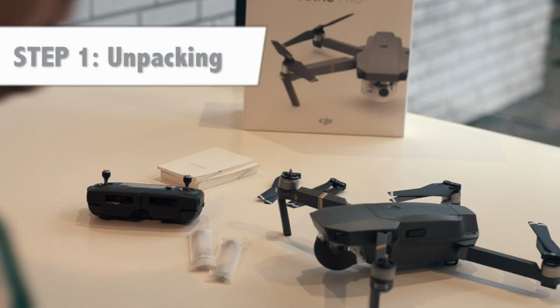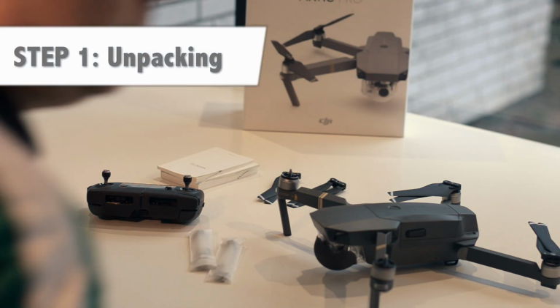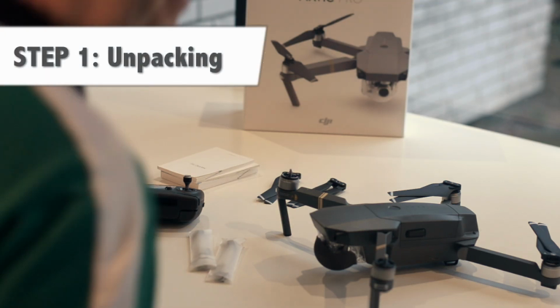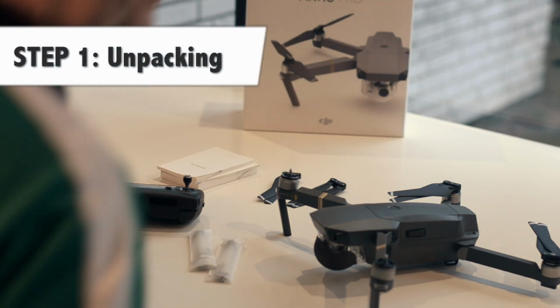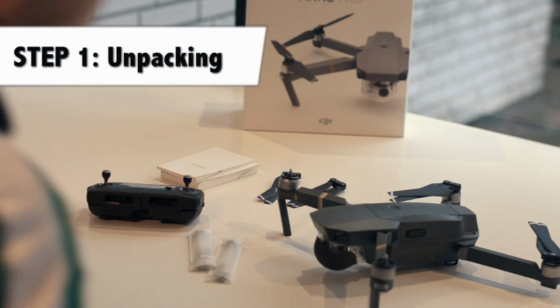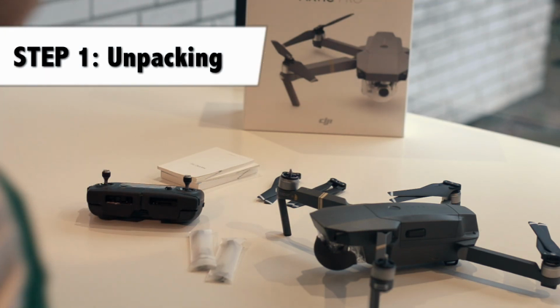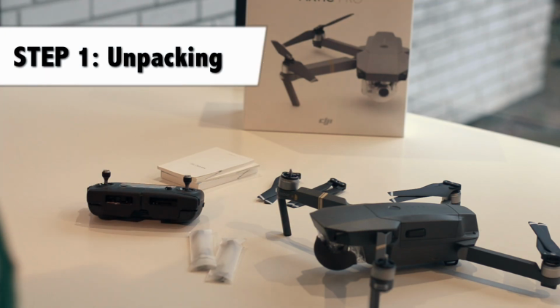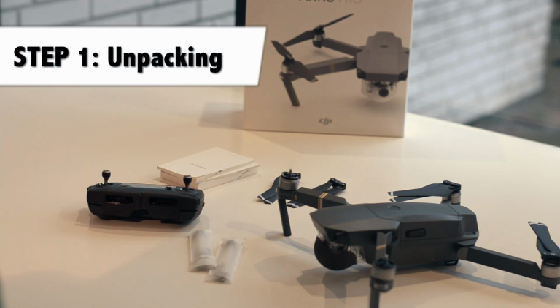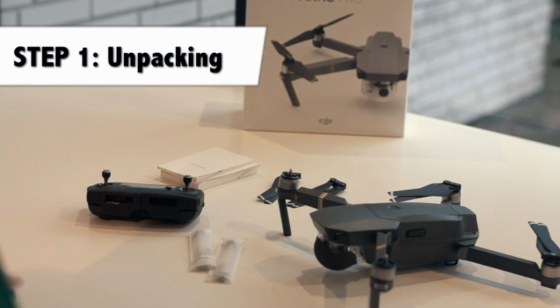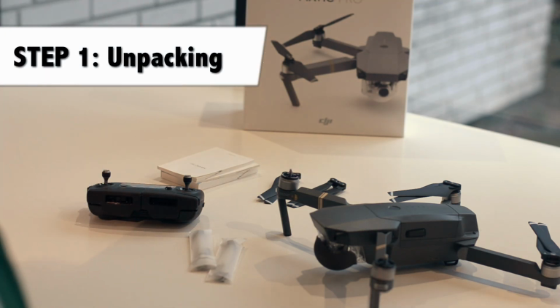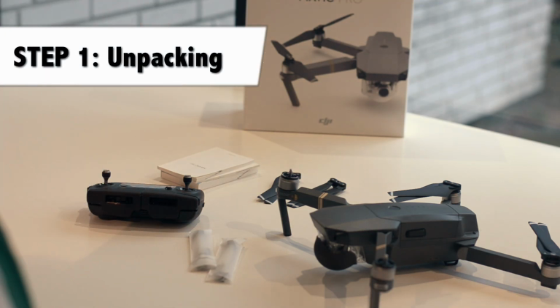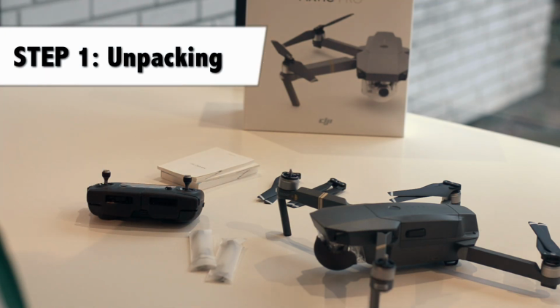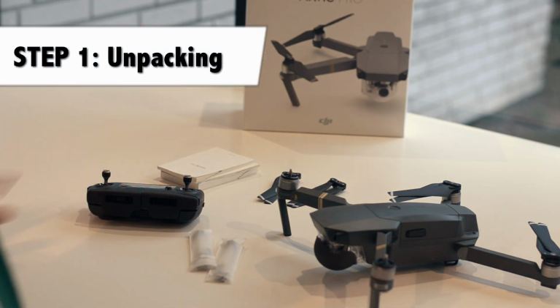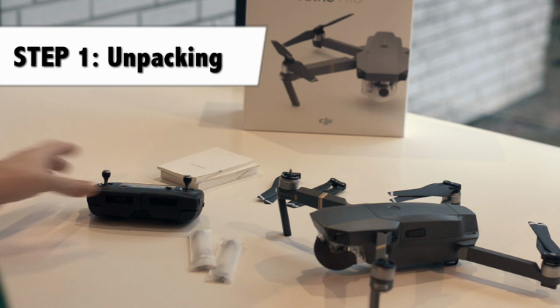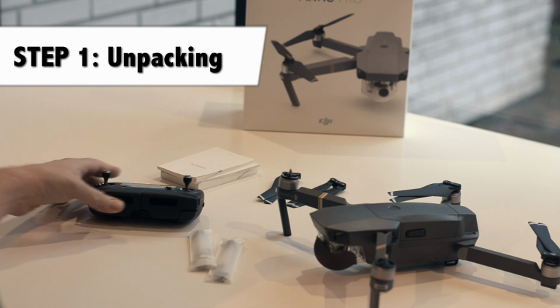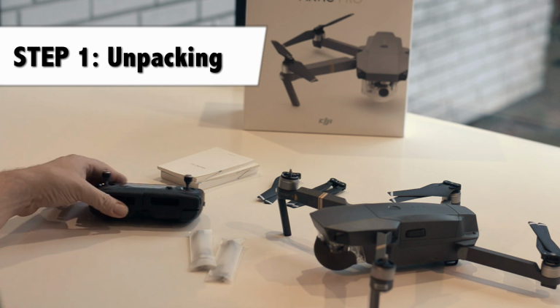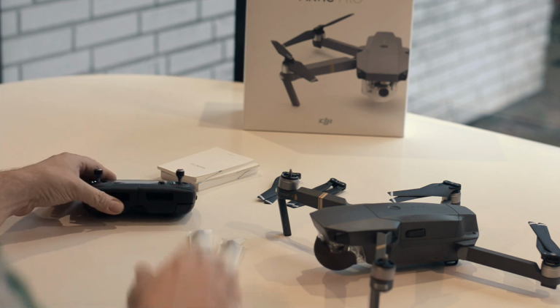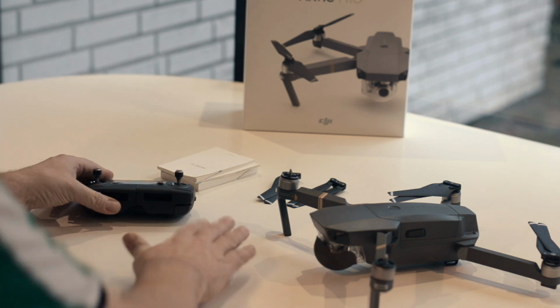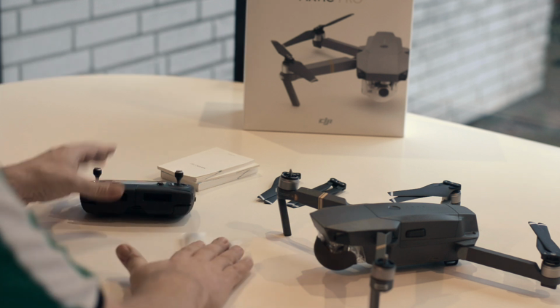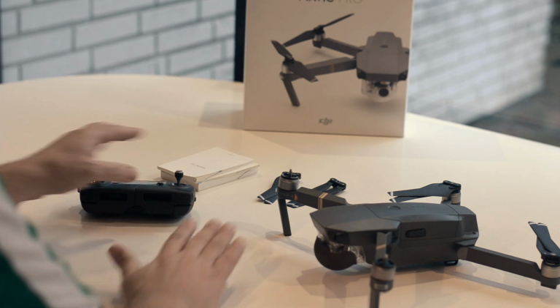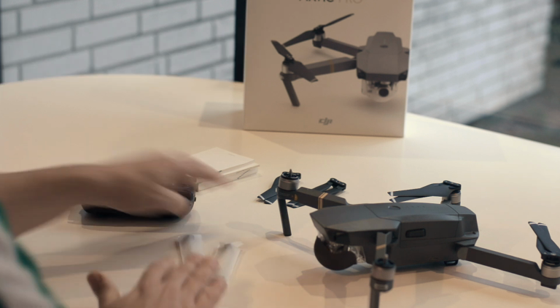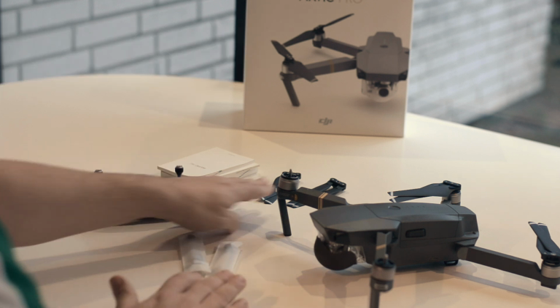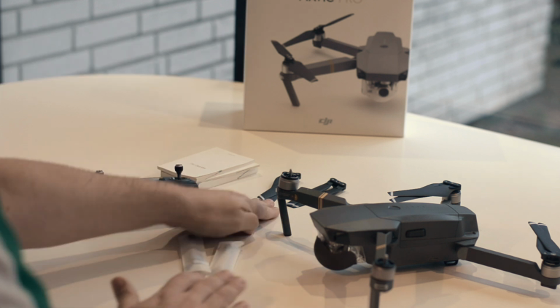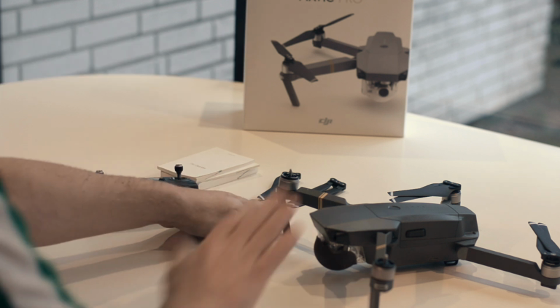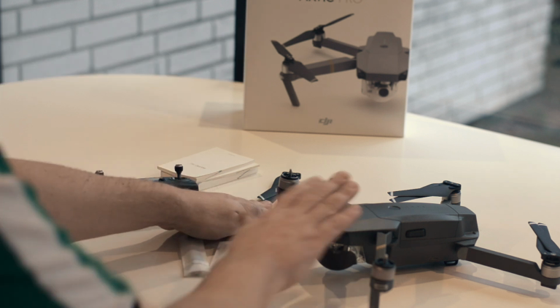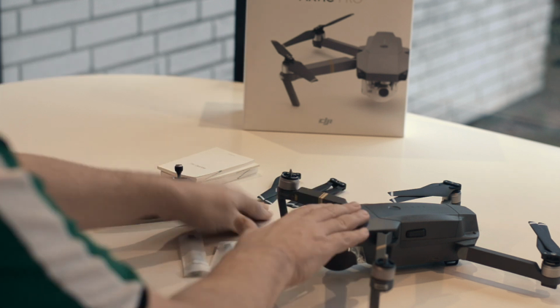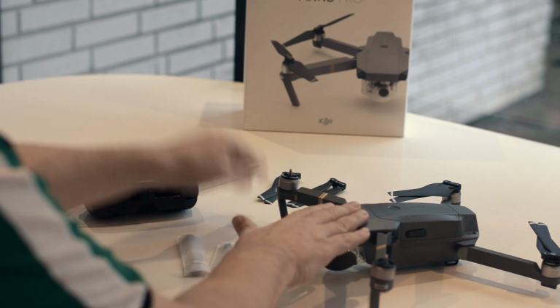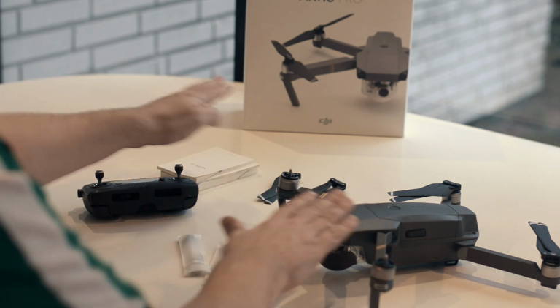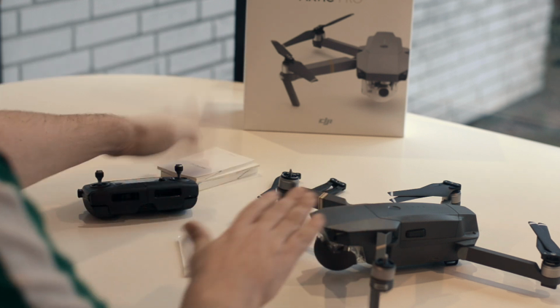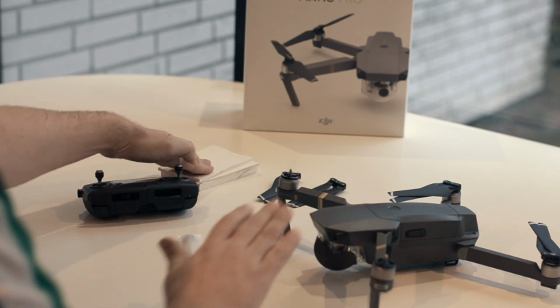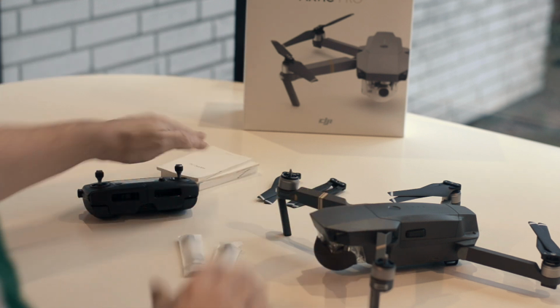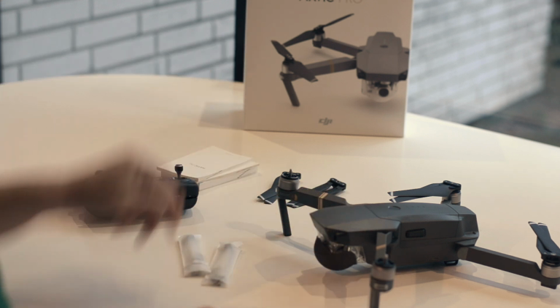Step 1: unpack what you need — controller, phone cables, props, Mavic, and manual.